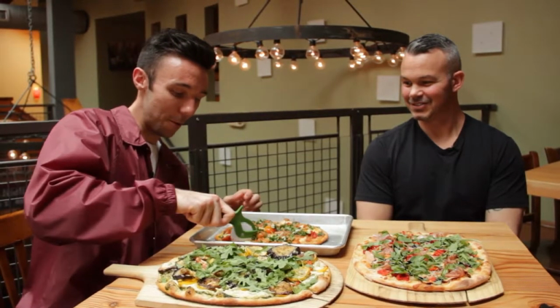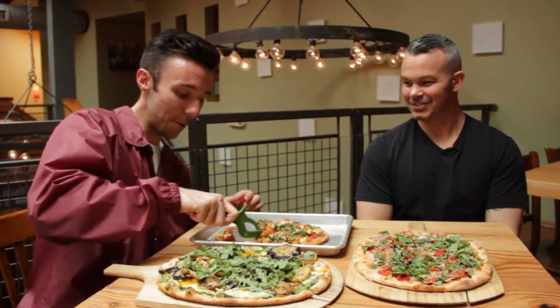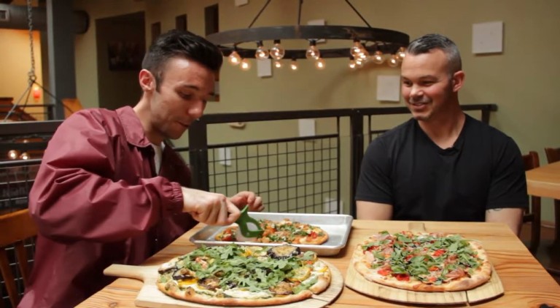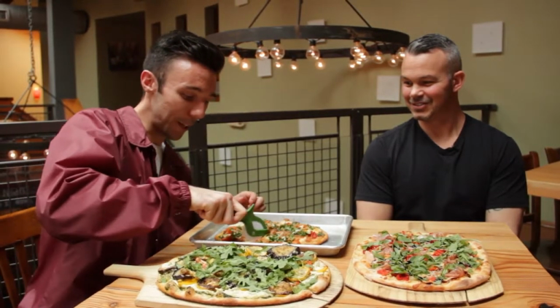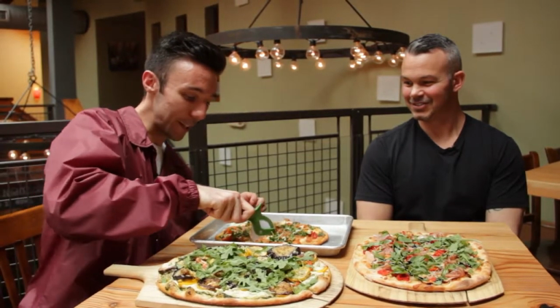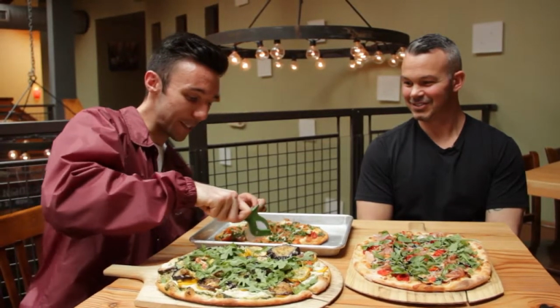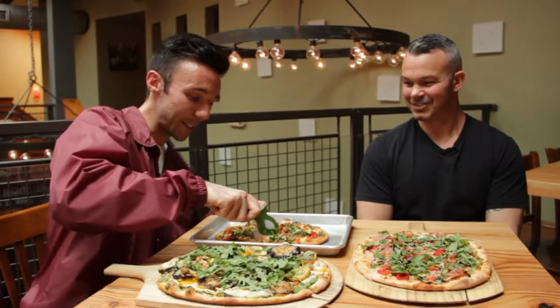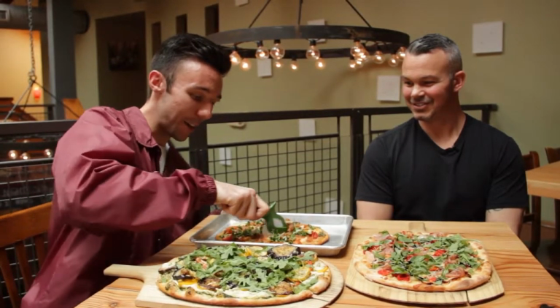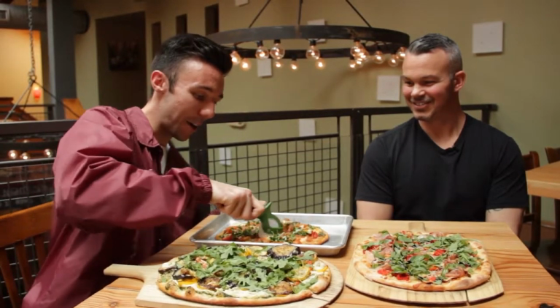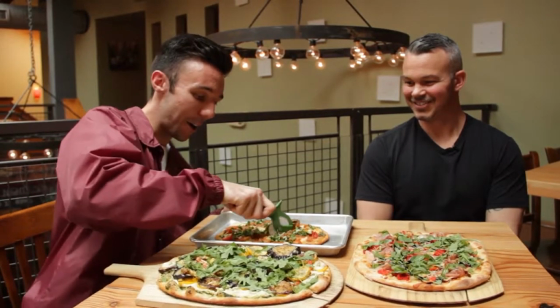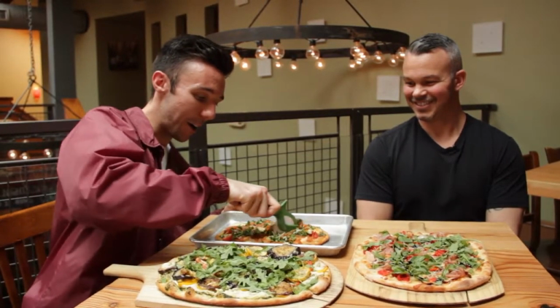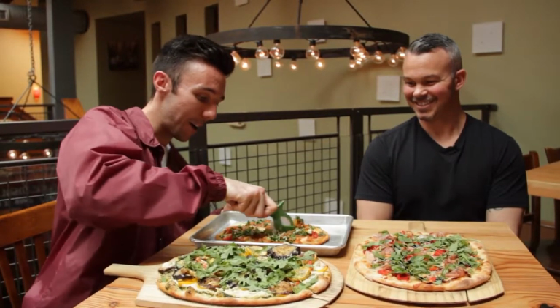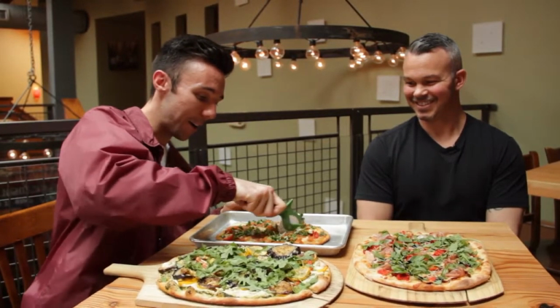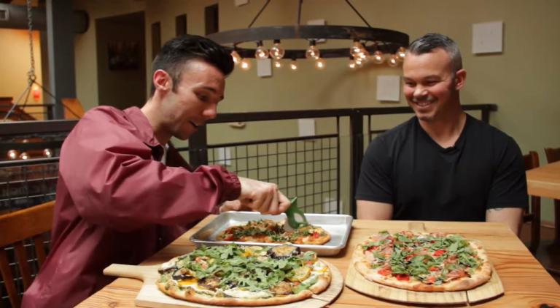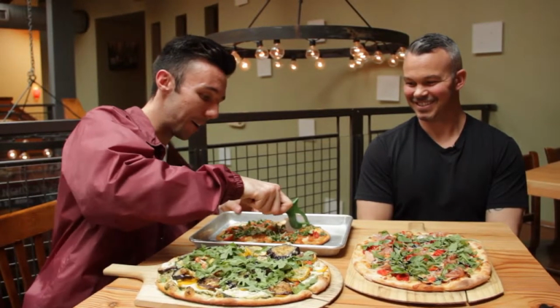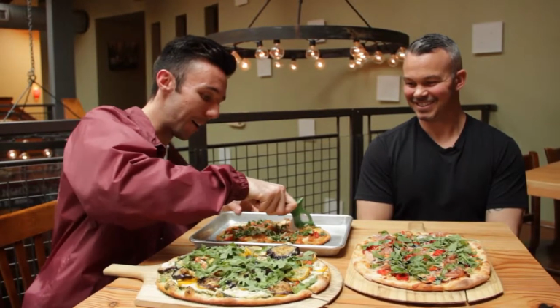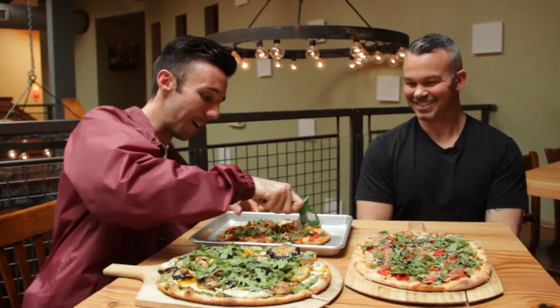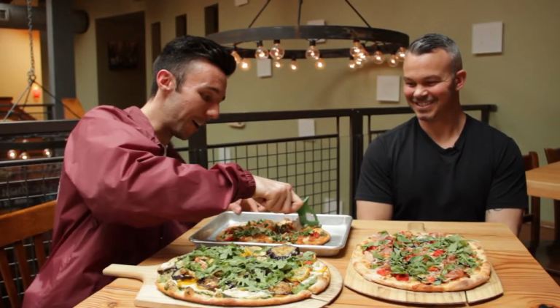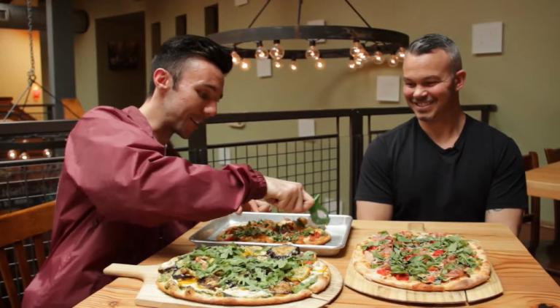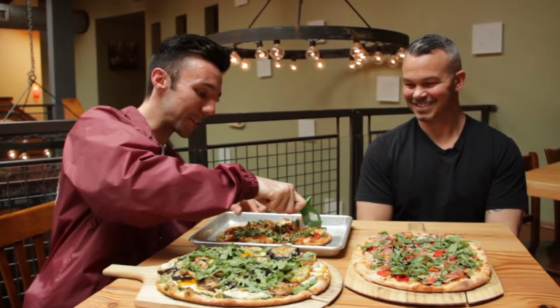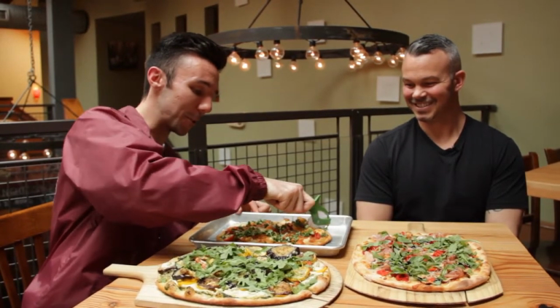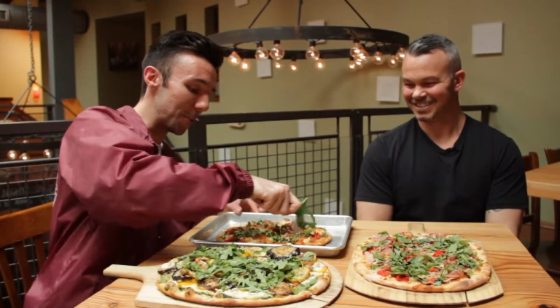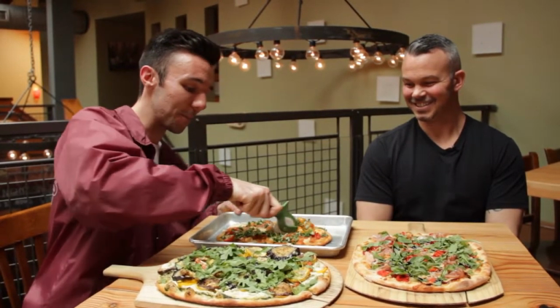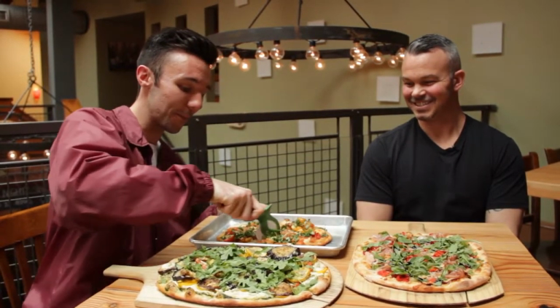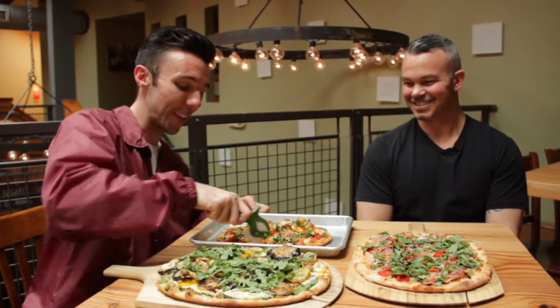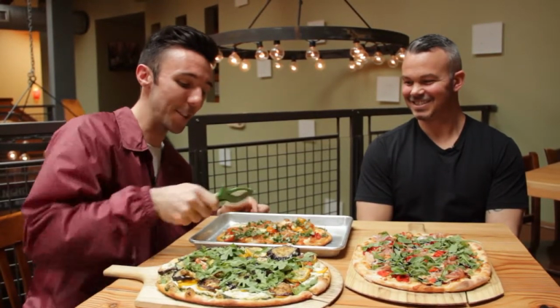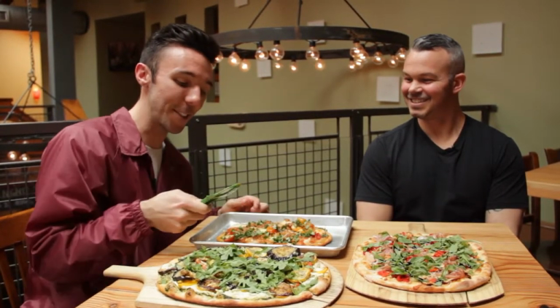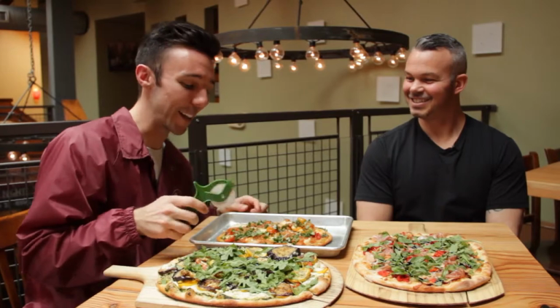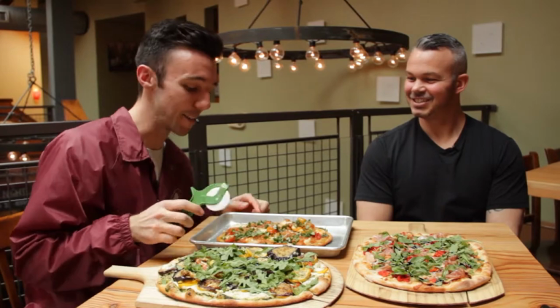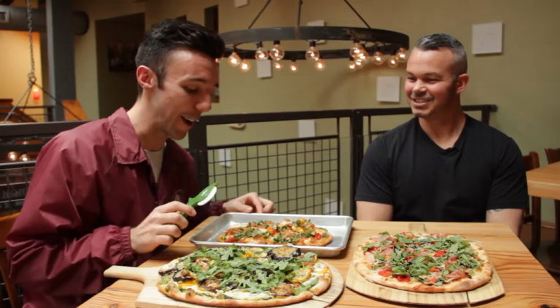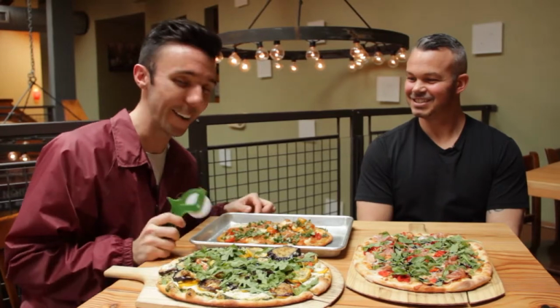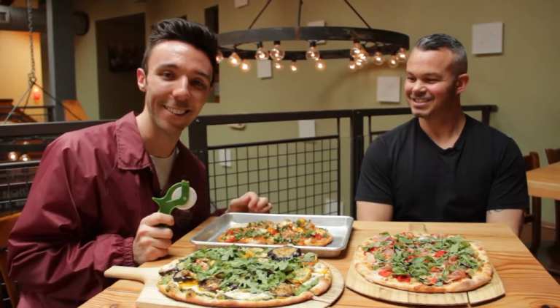Now I'm going to literally dig into this pizza with this personalized pizza cutter. Look at this — oh, this is cool. That's so satisfying.